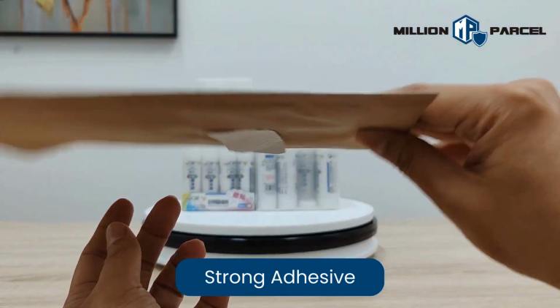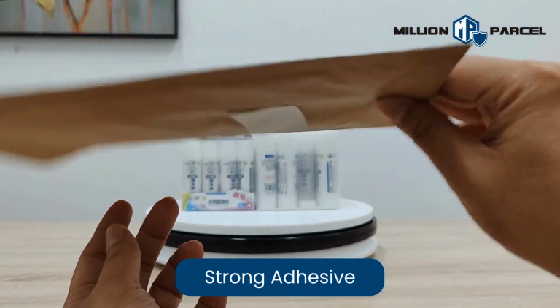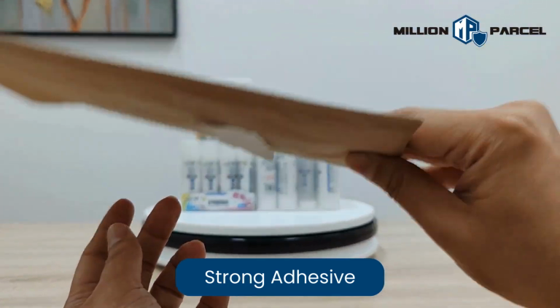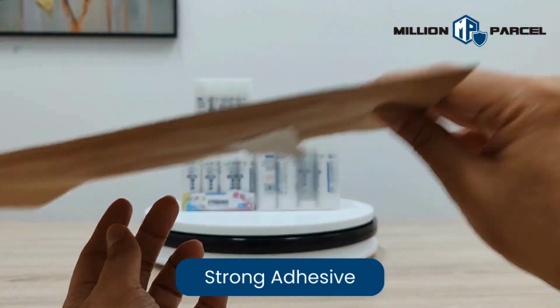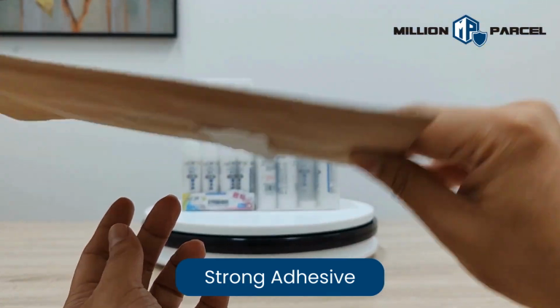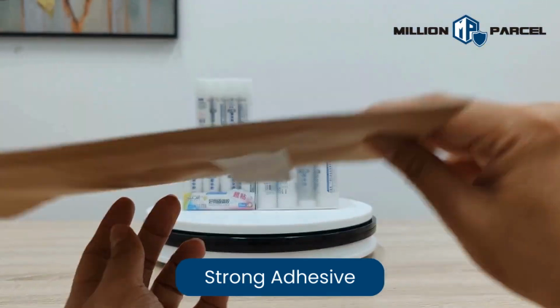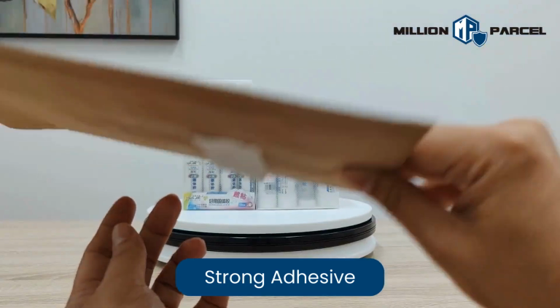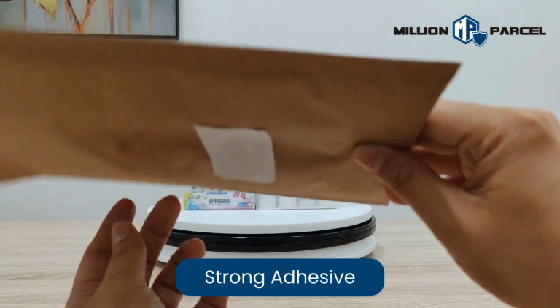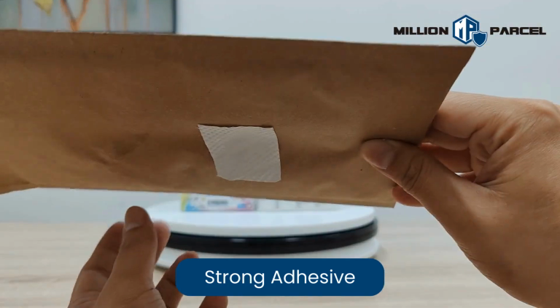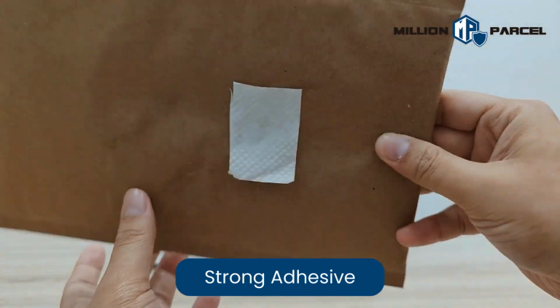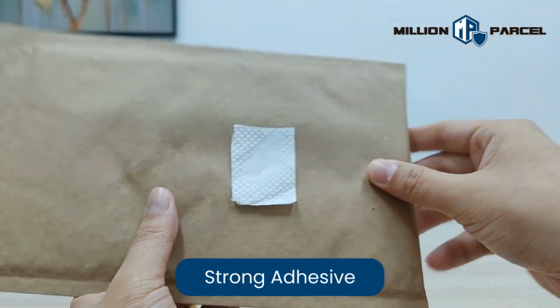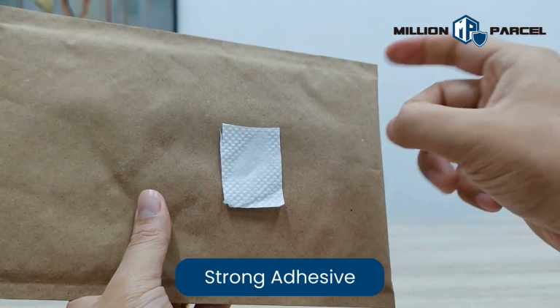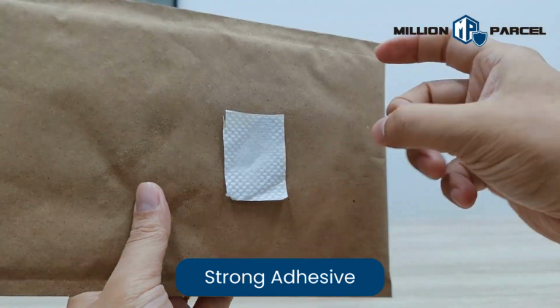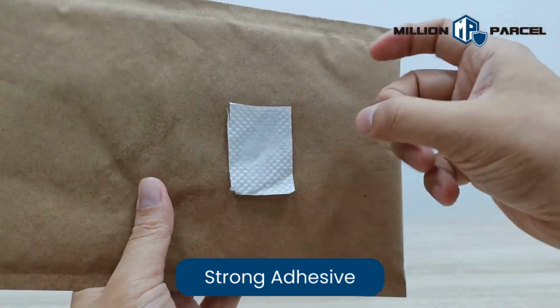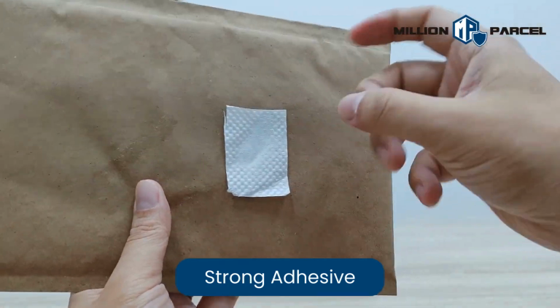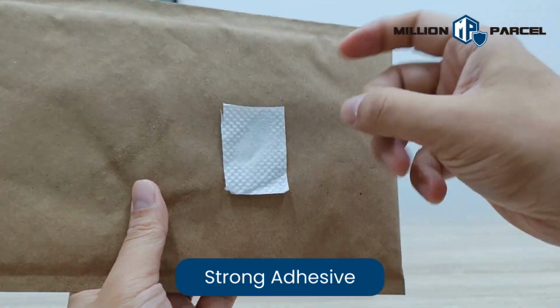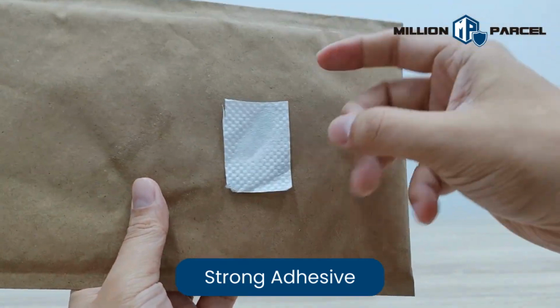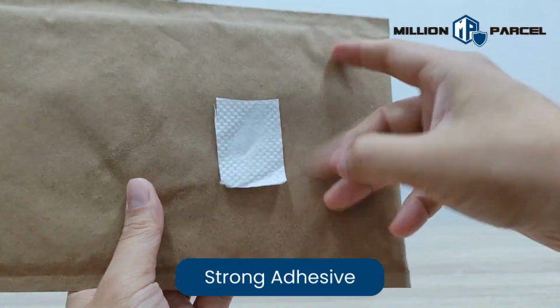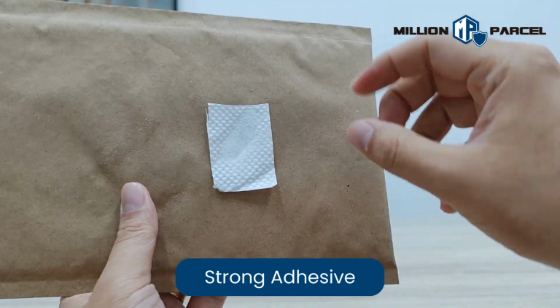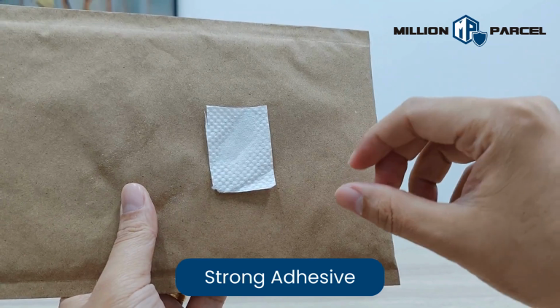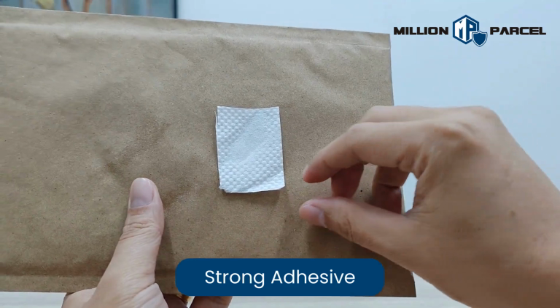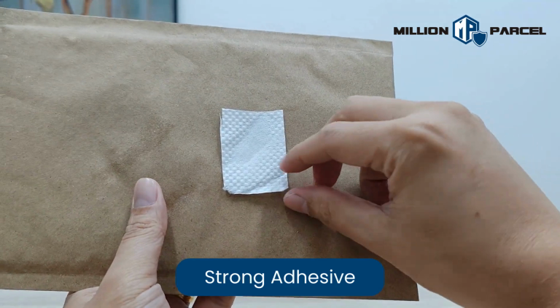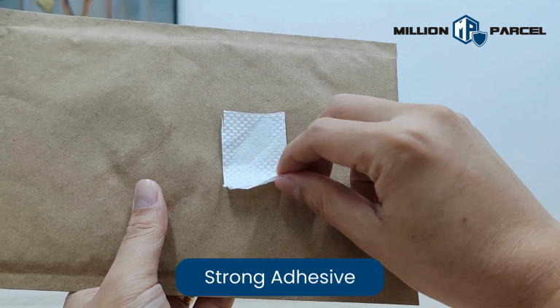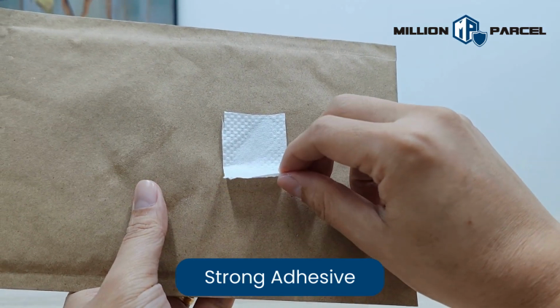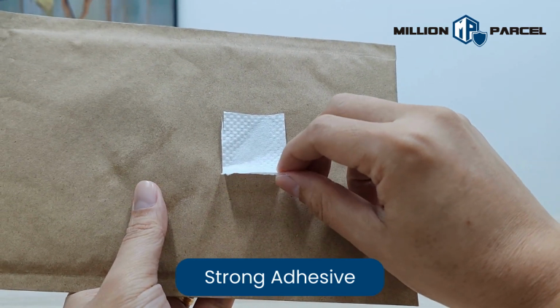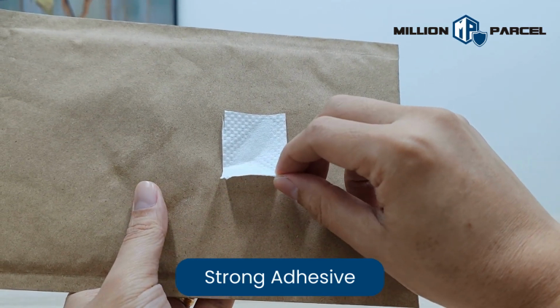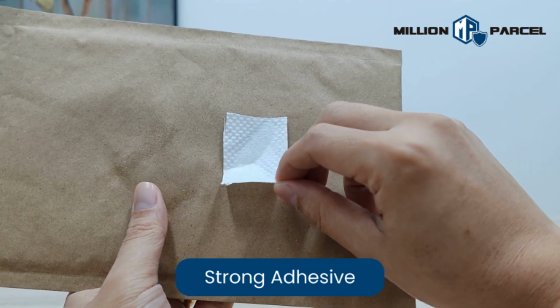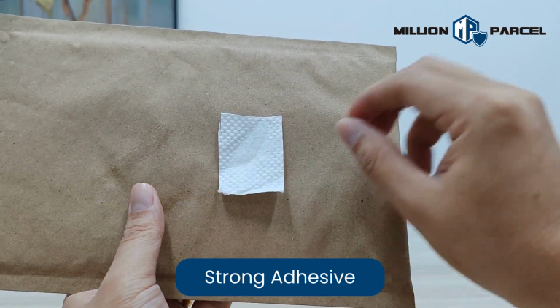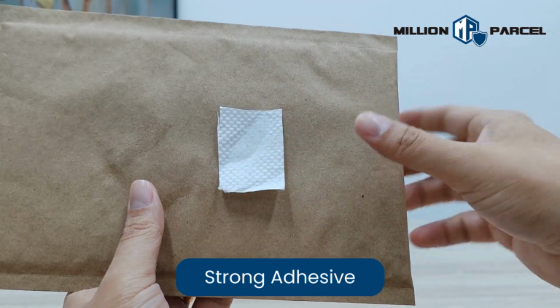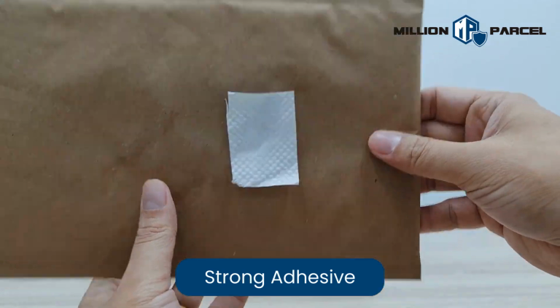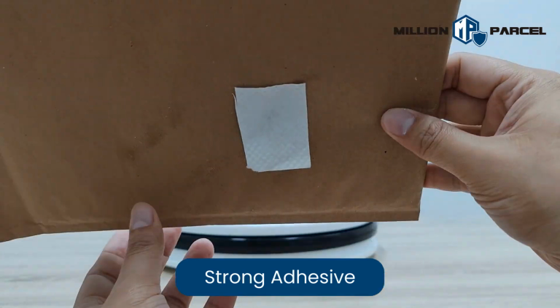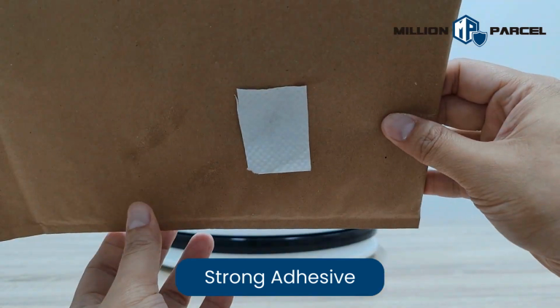No matter the size, small or big, Million parcel's got the right packaging fit.